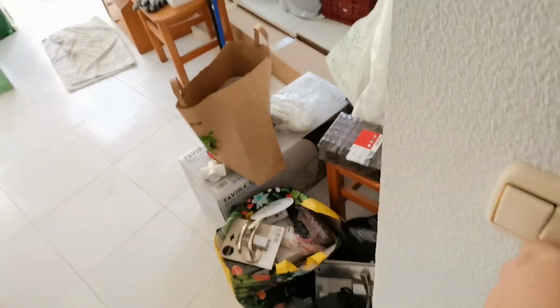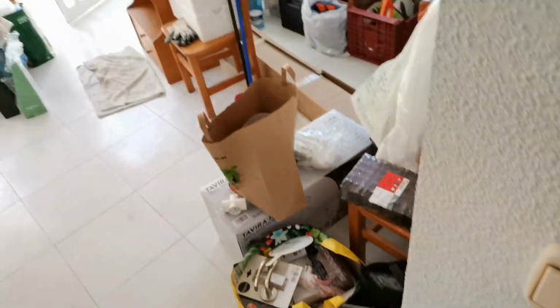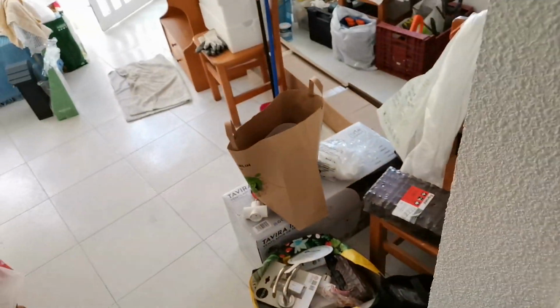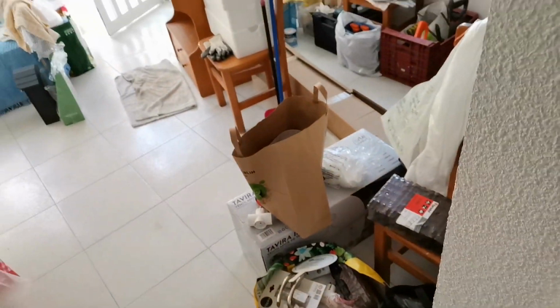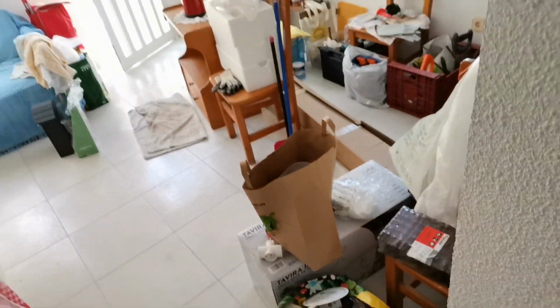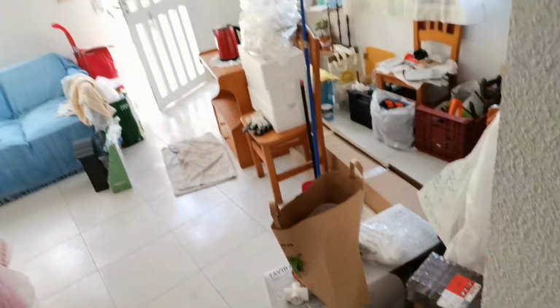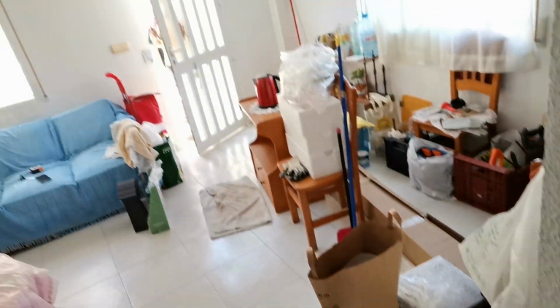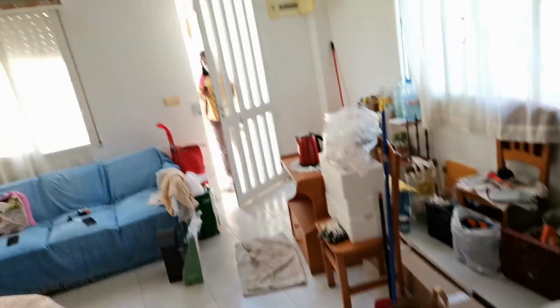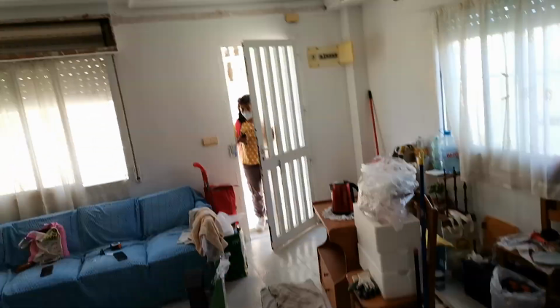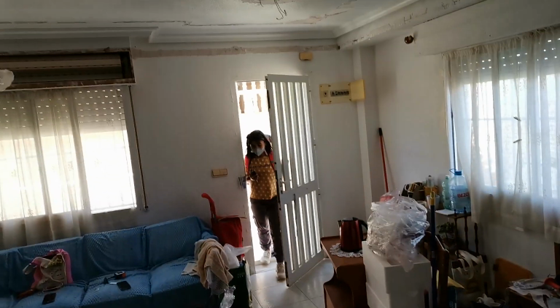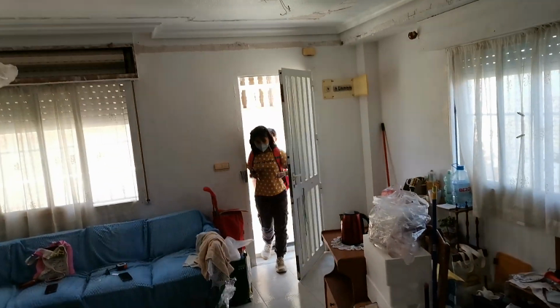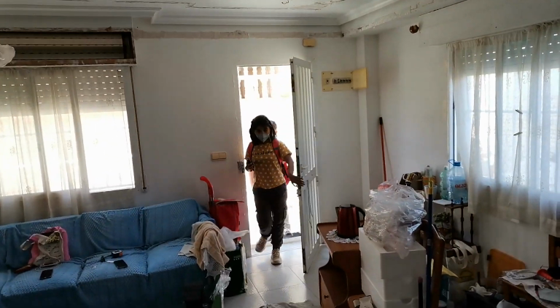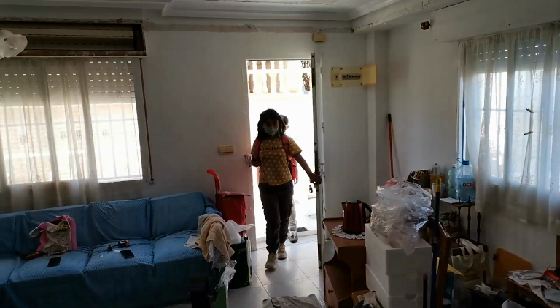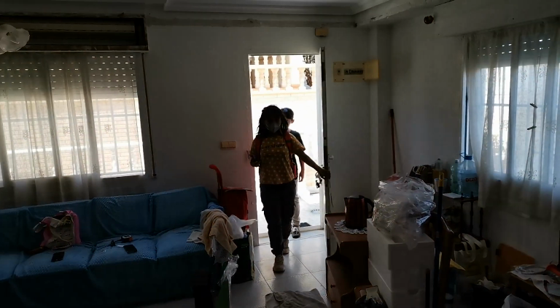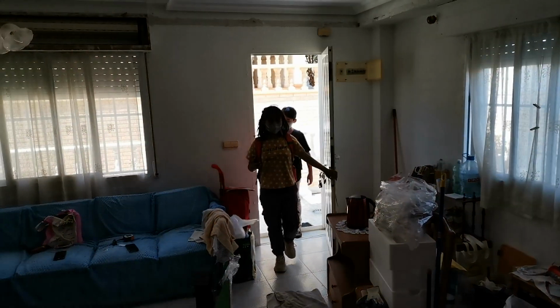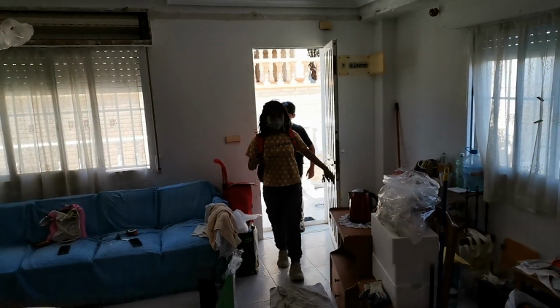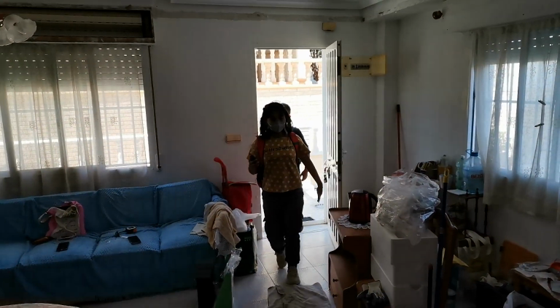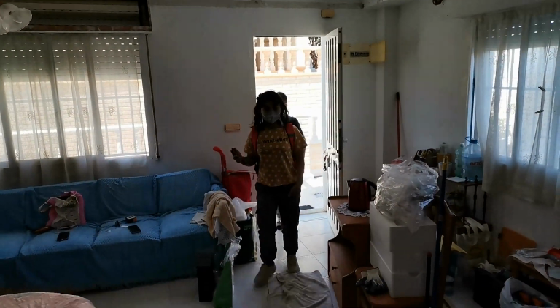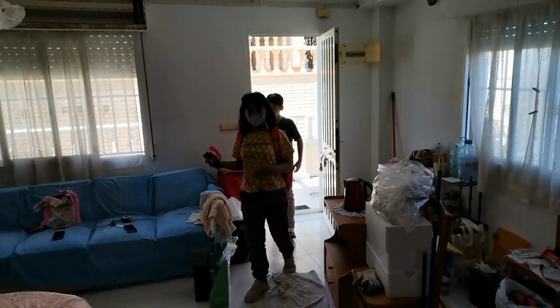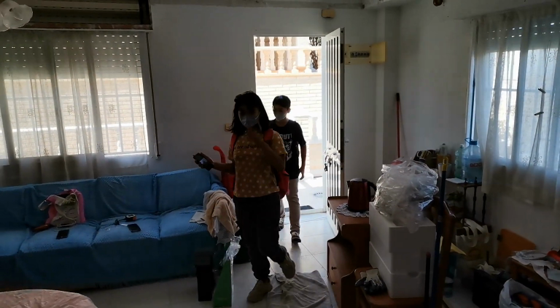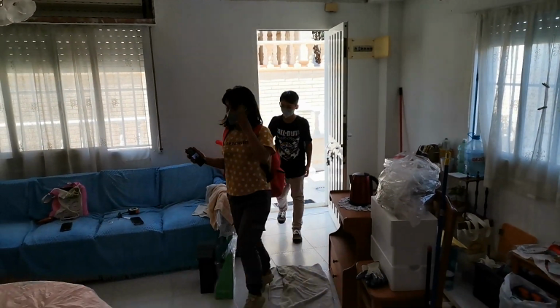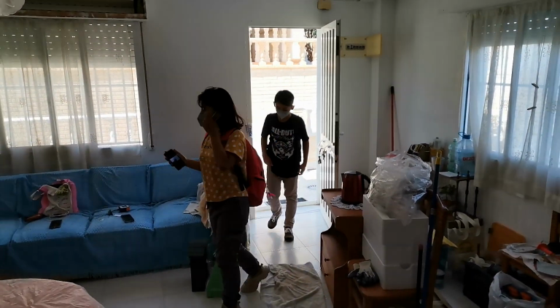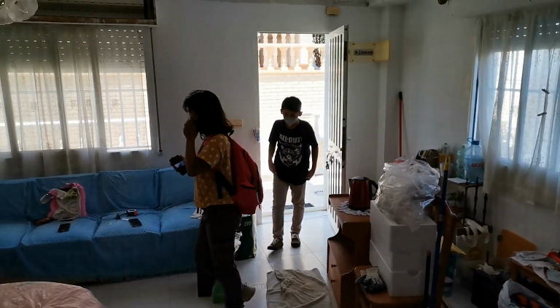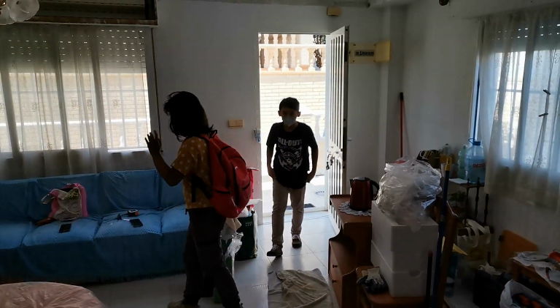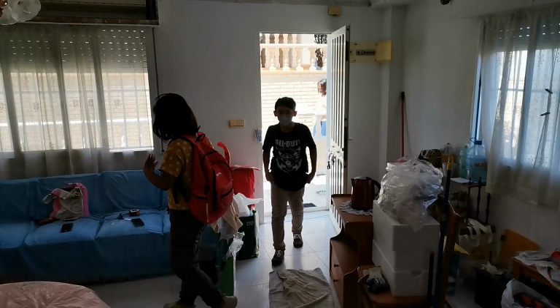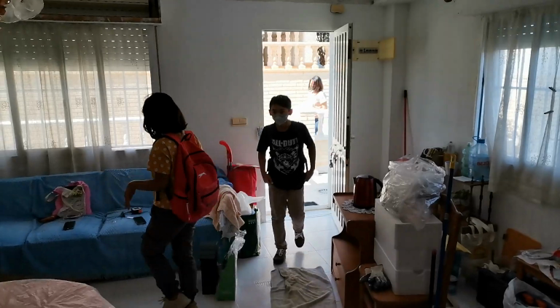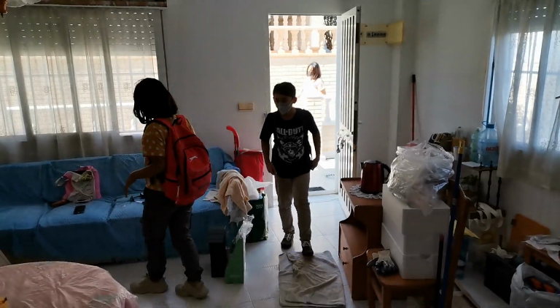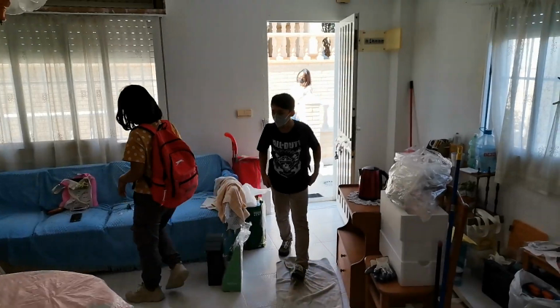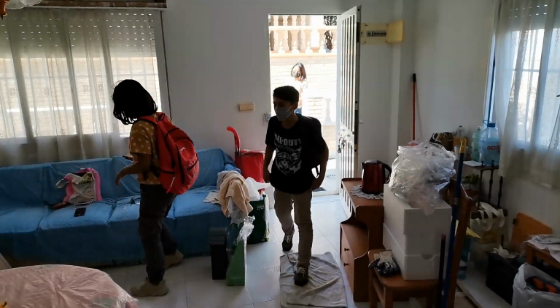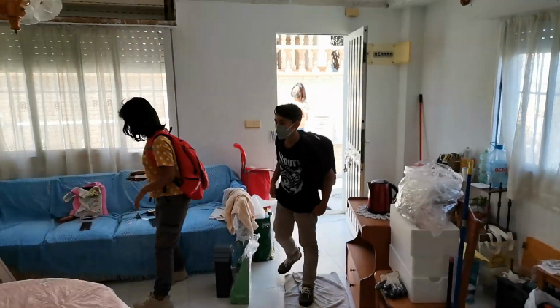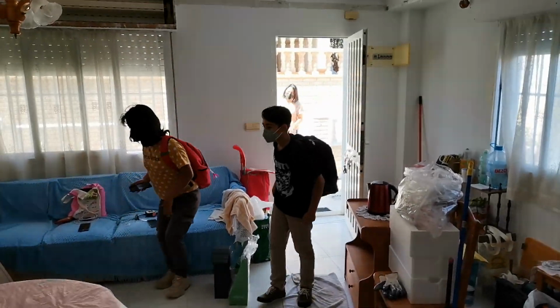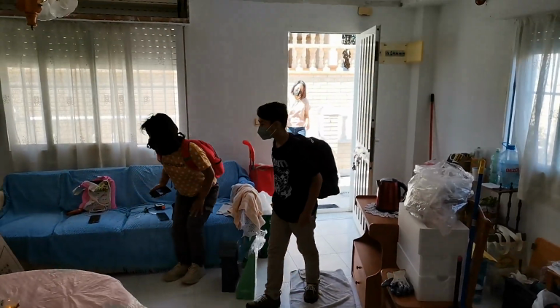And the kids have just got here. Hi guys! Hi. How's school? Good.